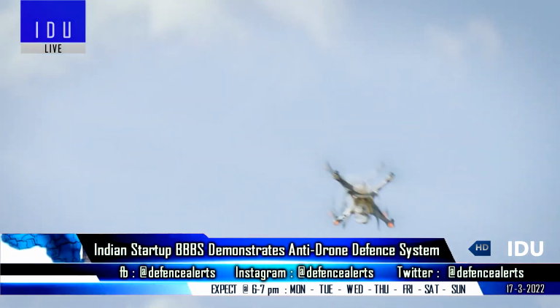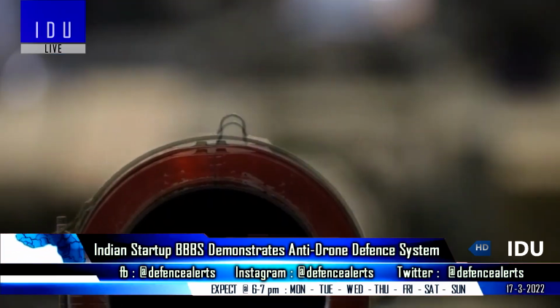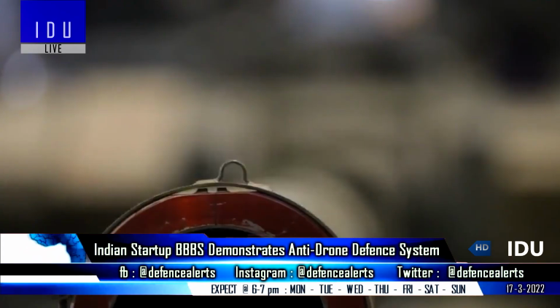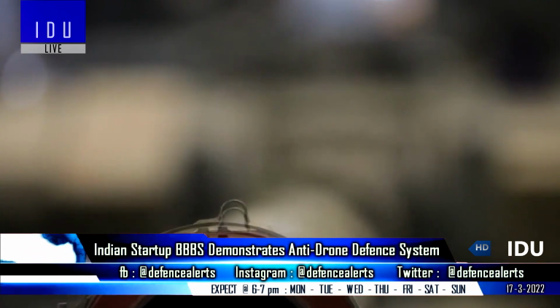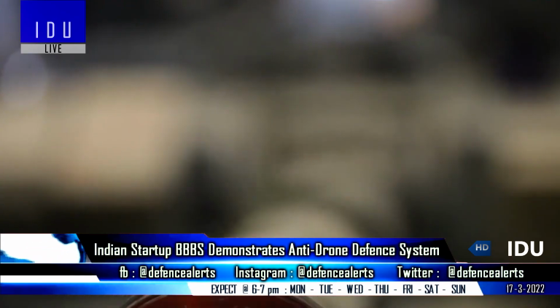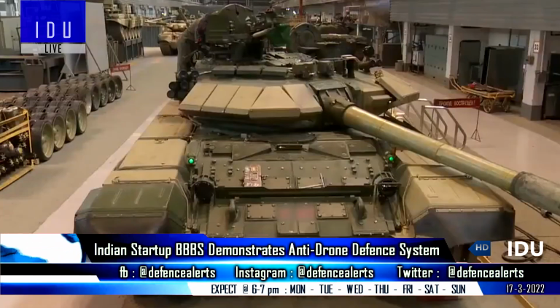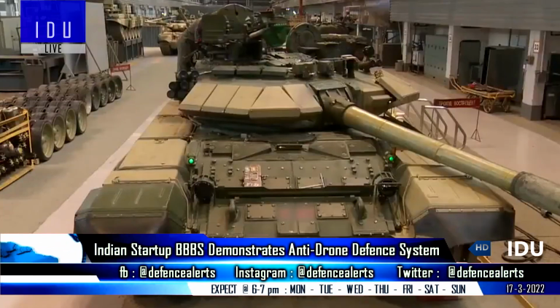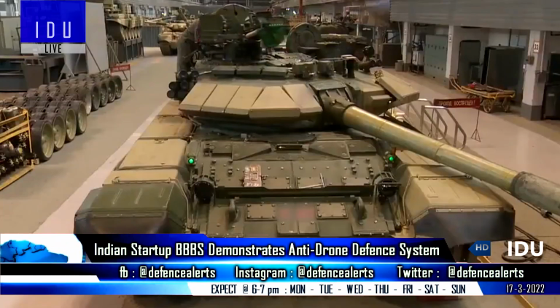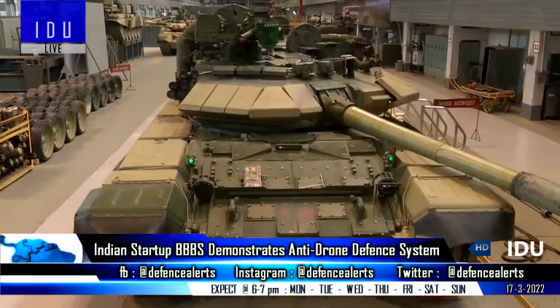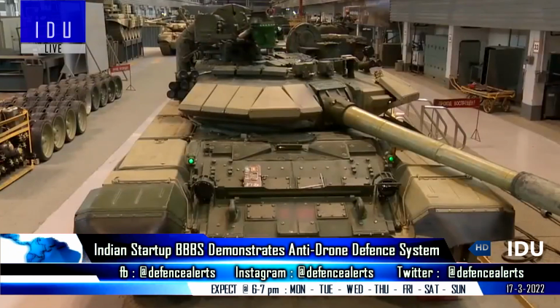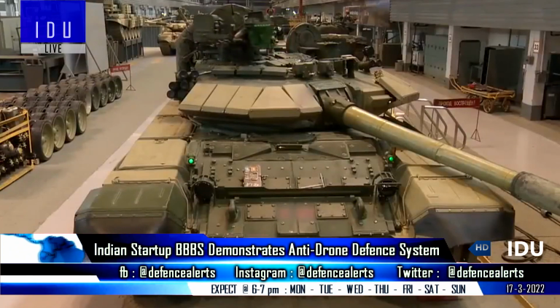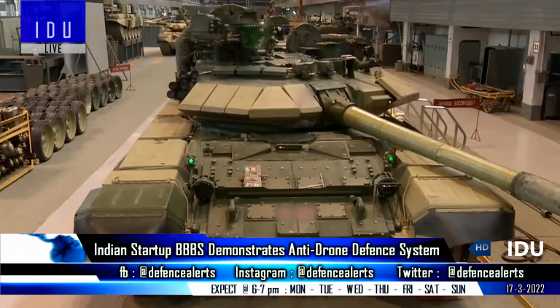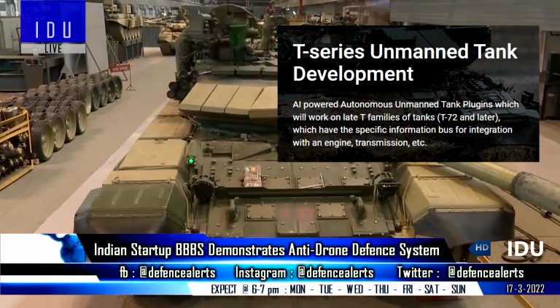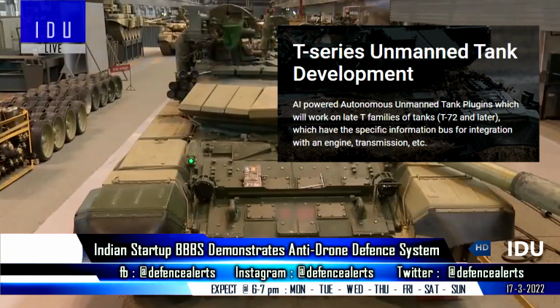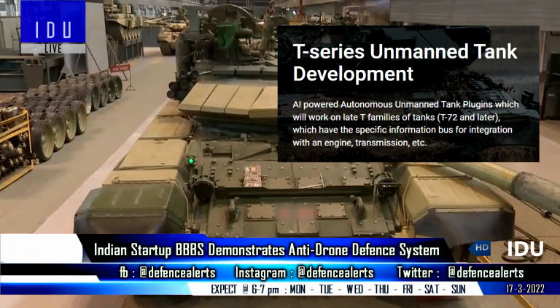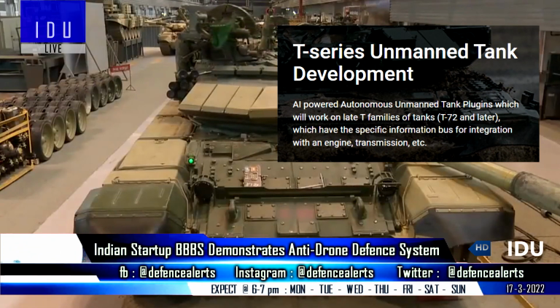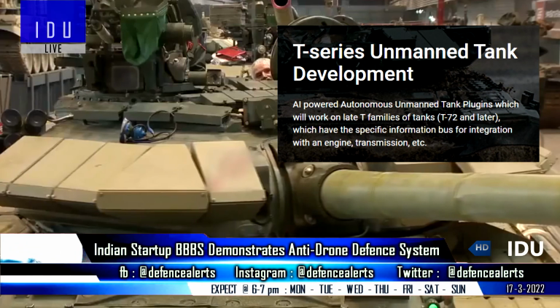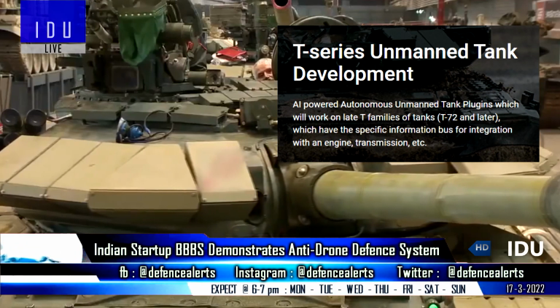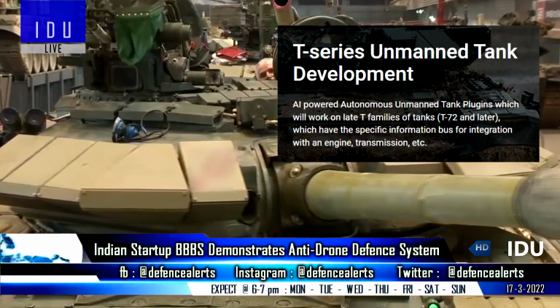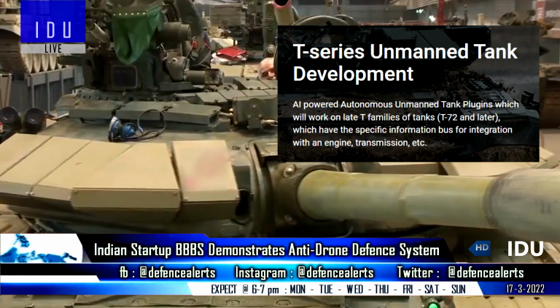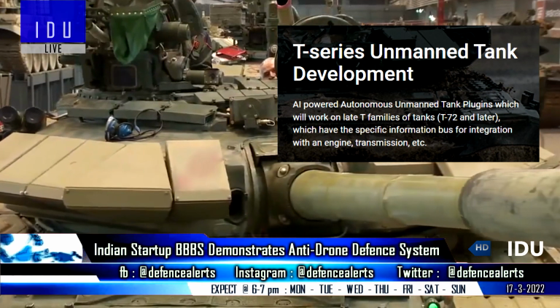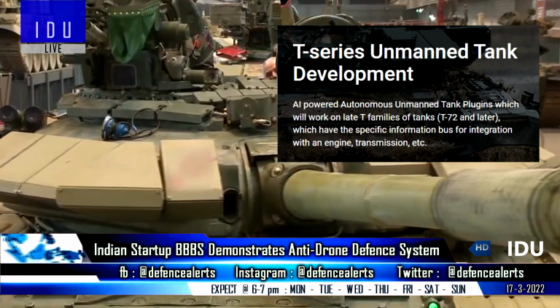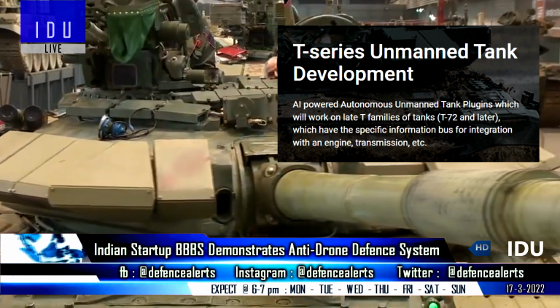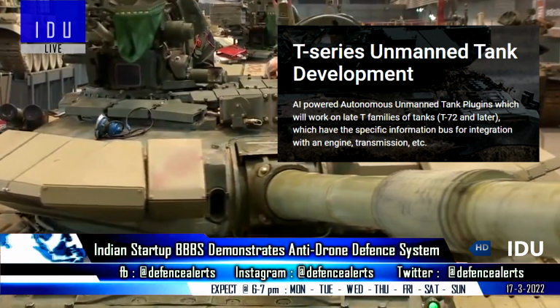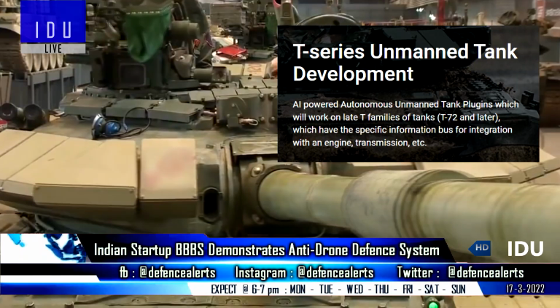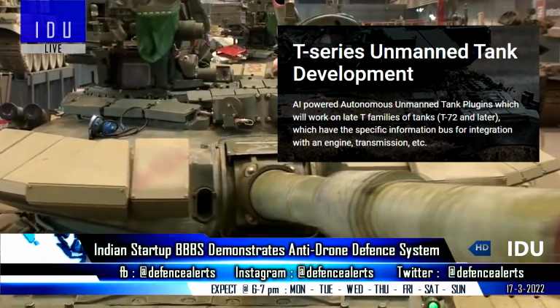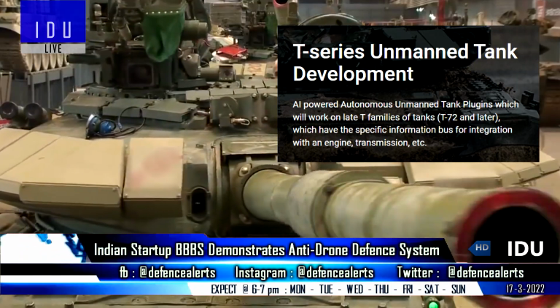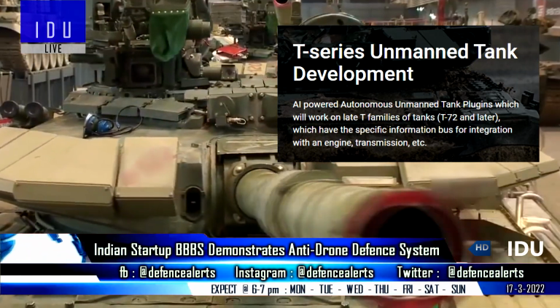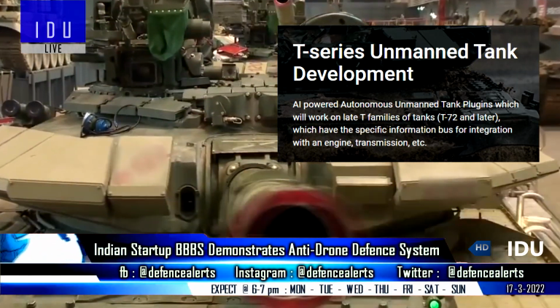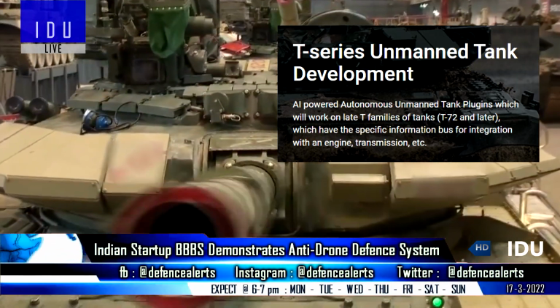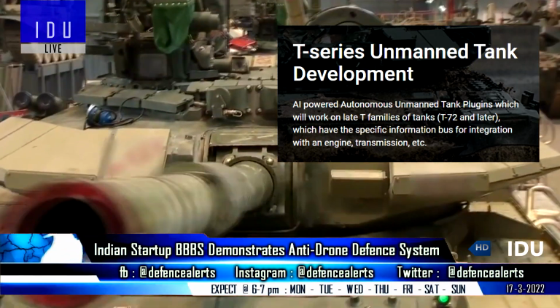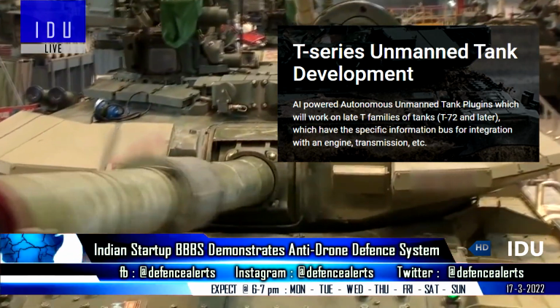The company is also working on the development of AI-powered autonomous unmanned tank plugins for unmanned tank development.